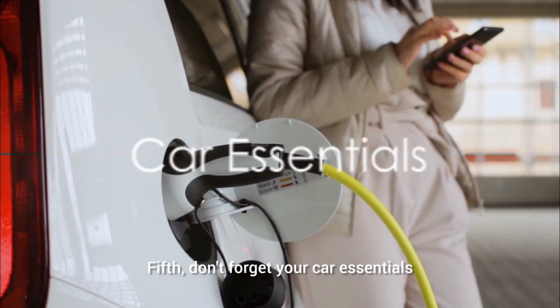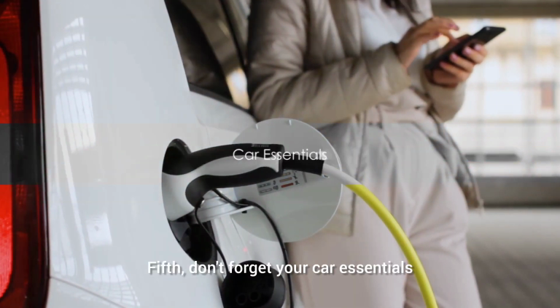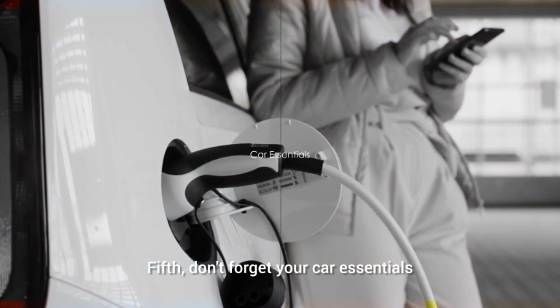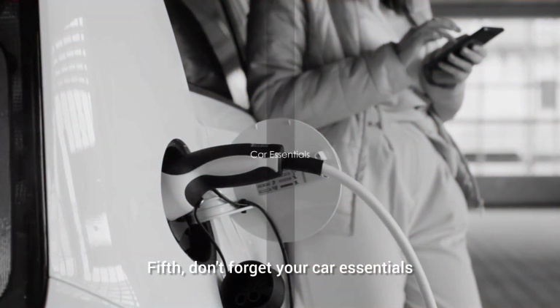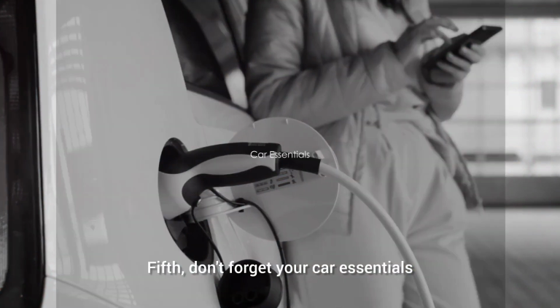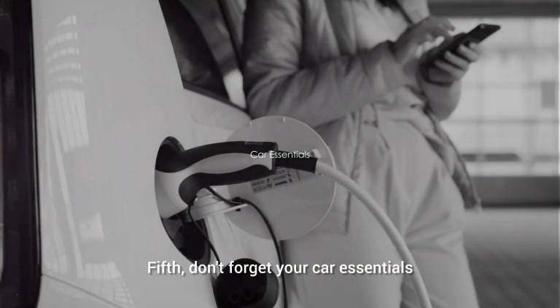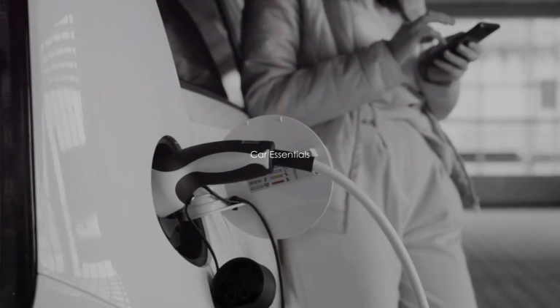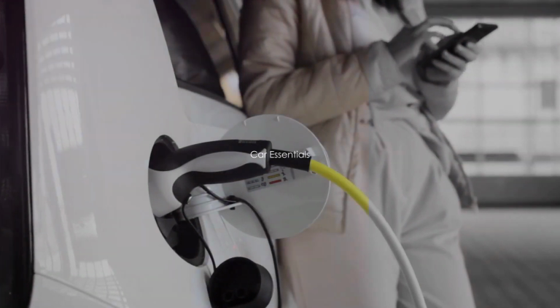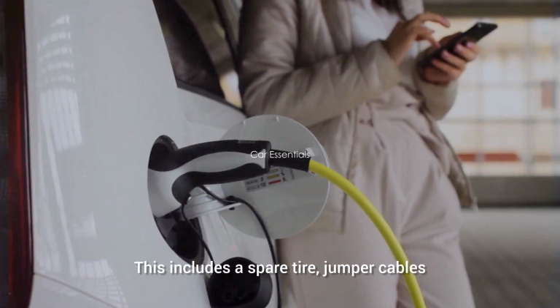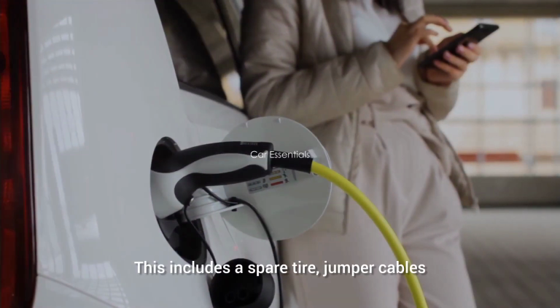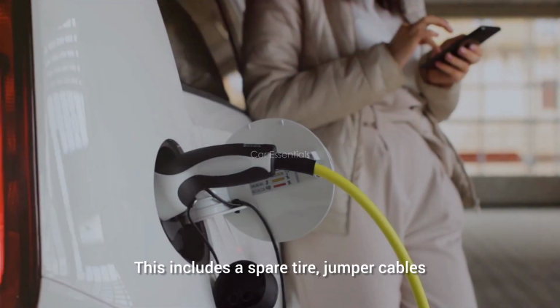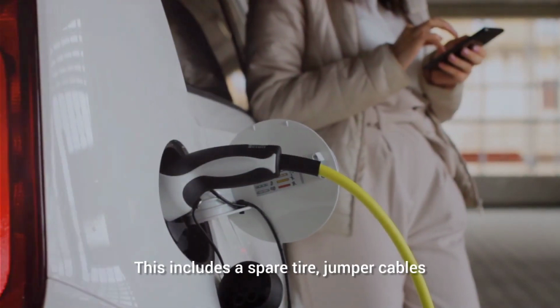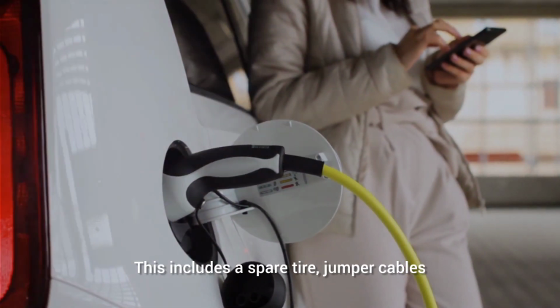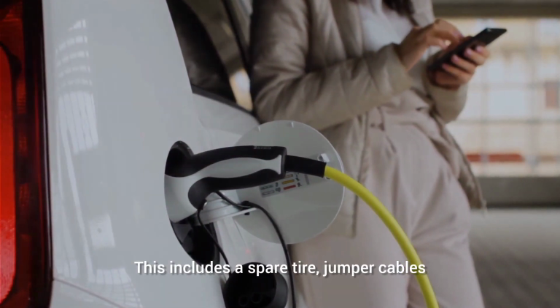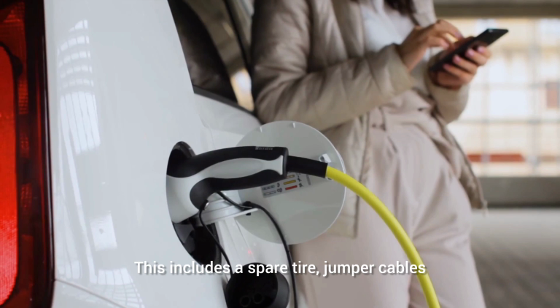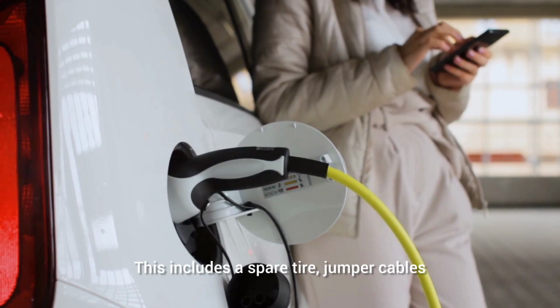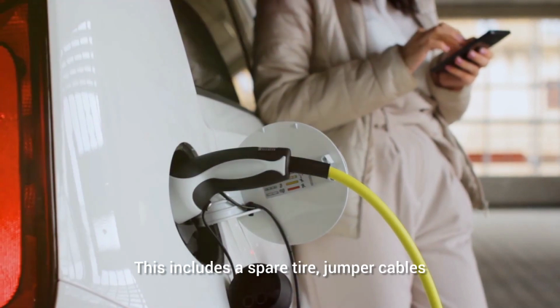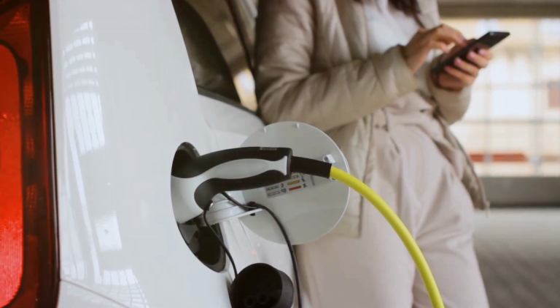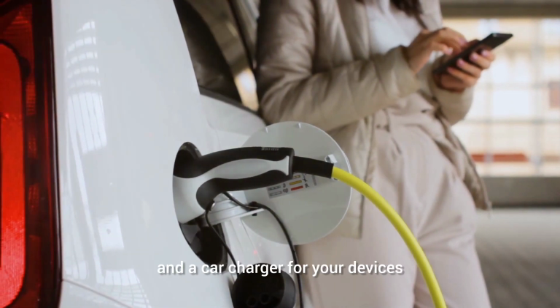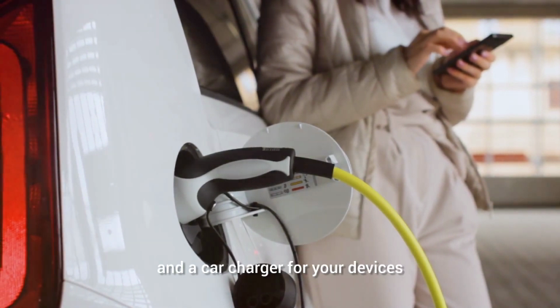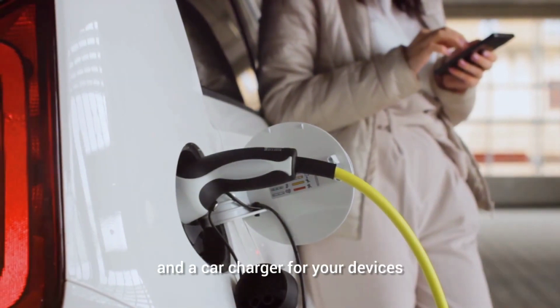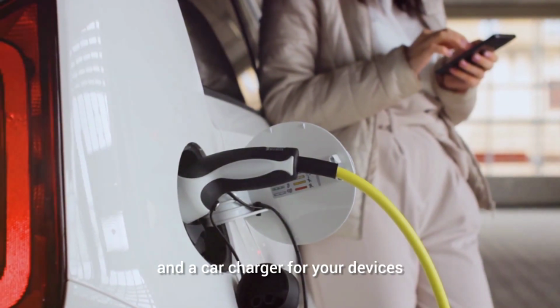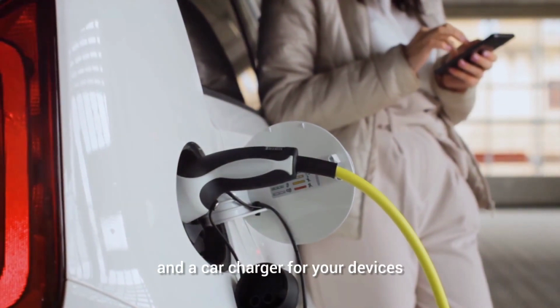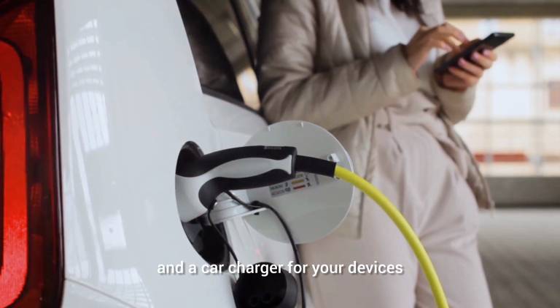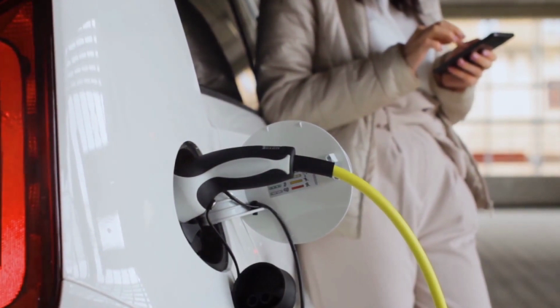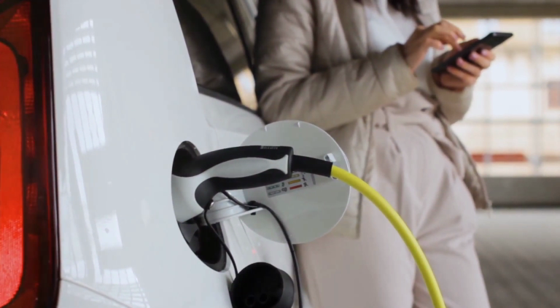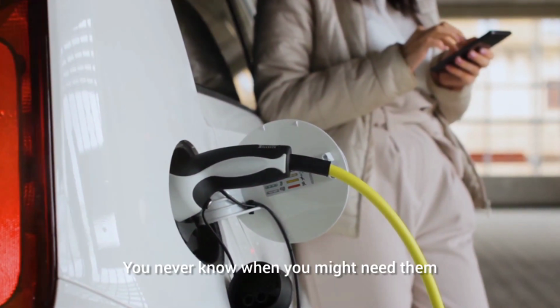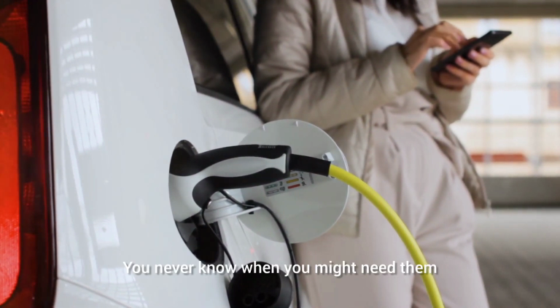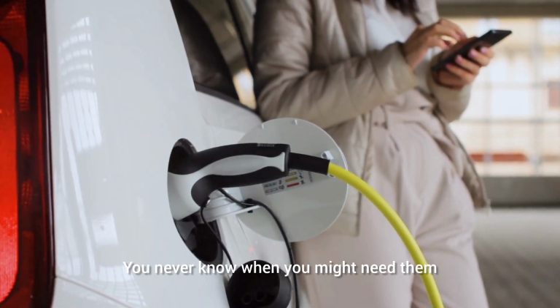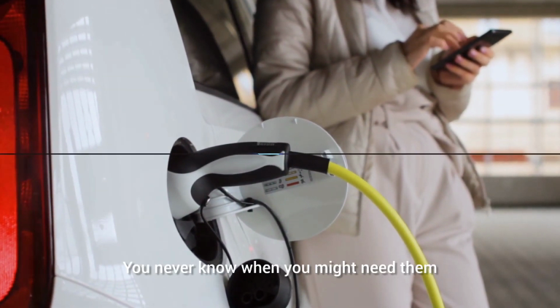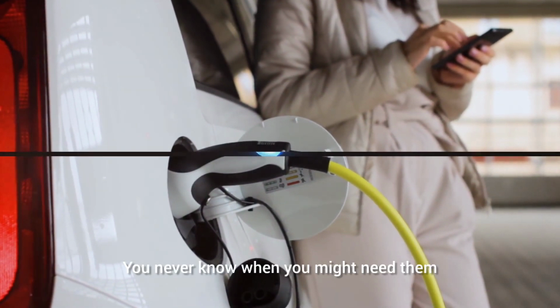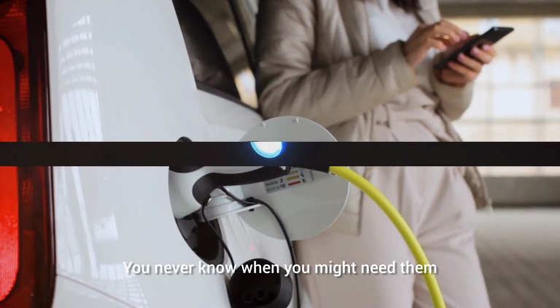Fifth, don't forget your car essentials. This includes a spare tire, jumper cables, and a car charger for your devices. You never know when you might need them.